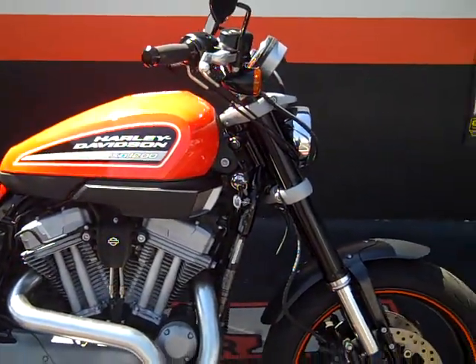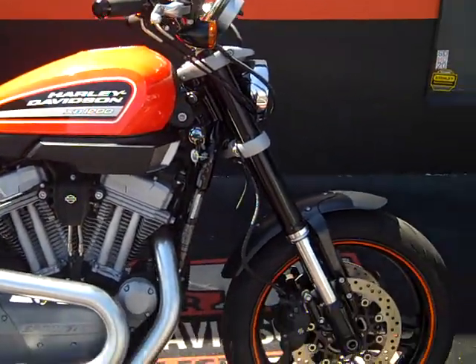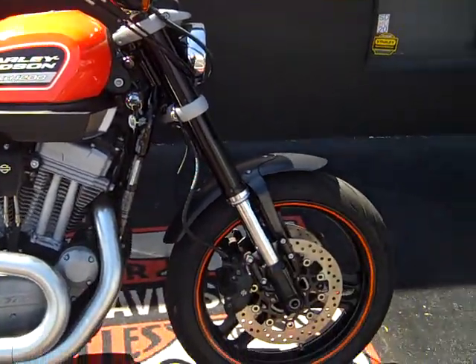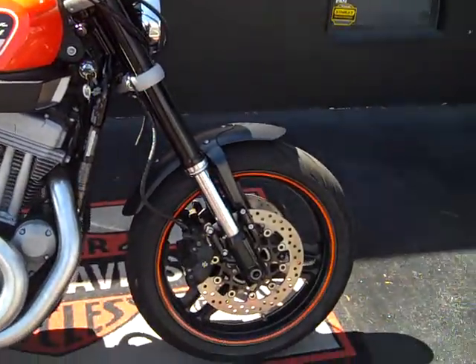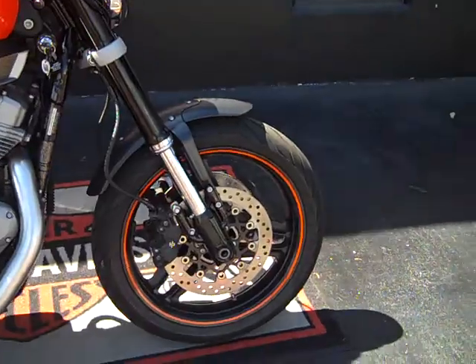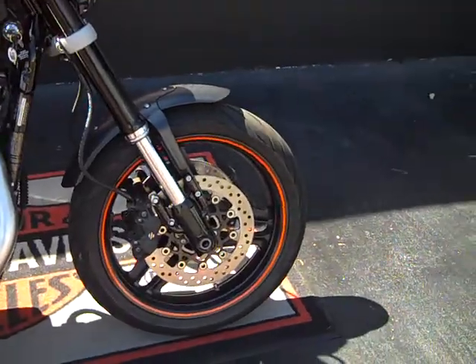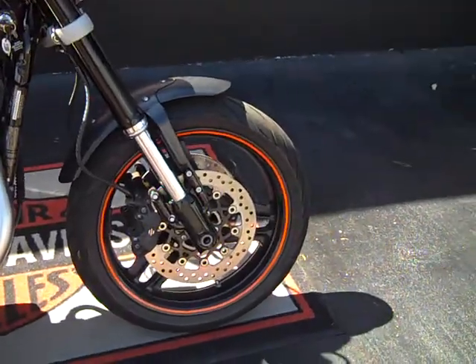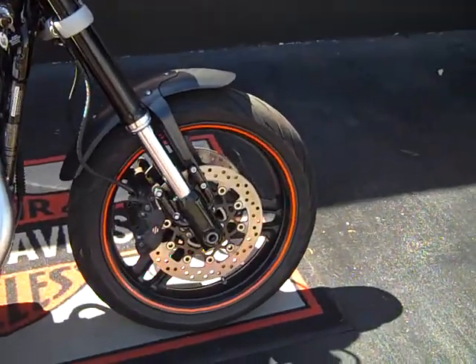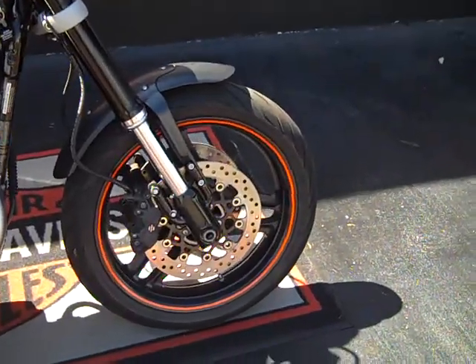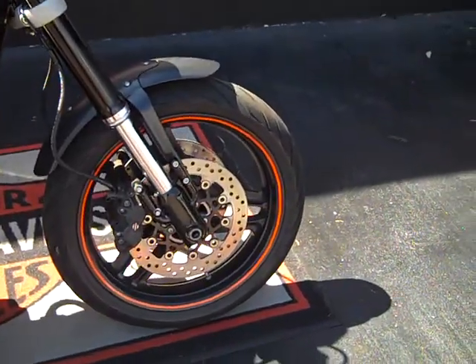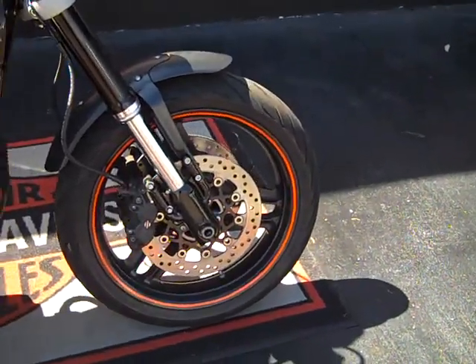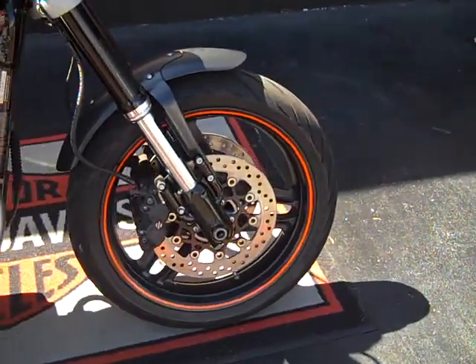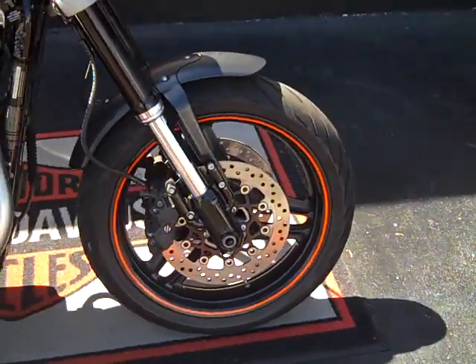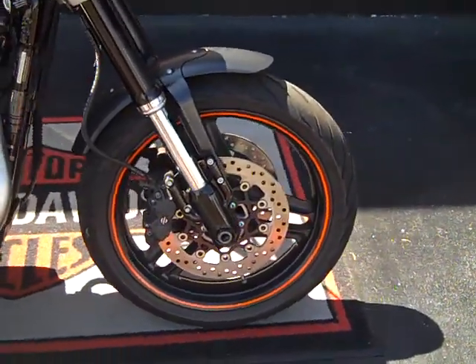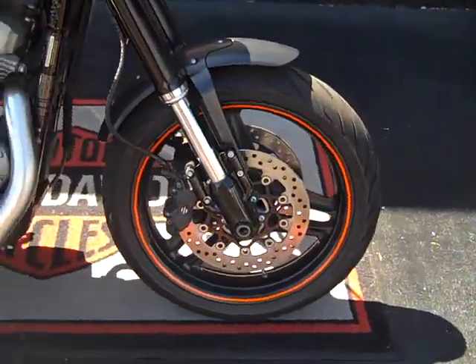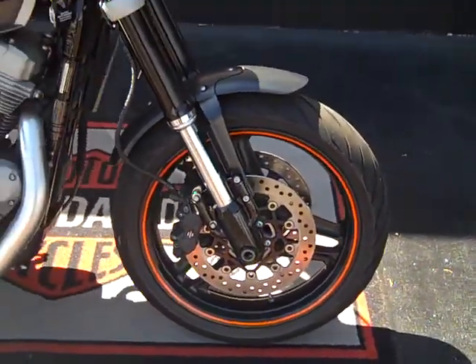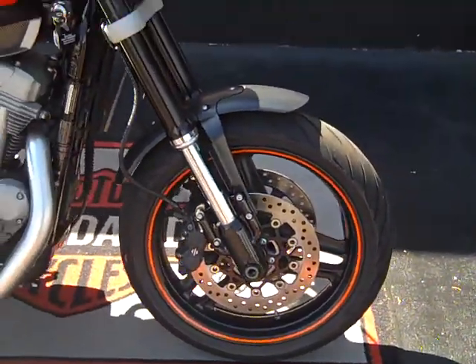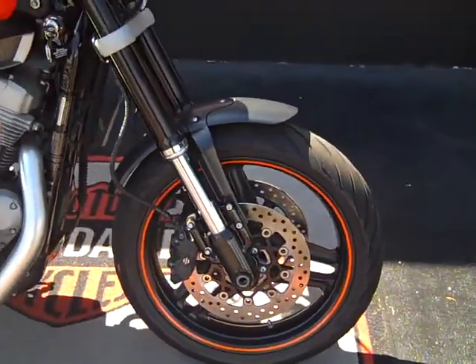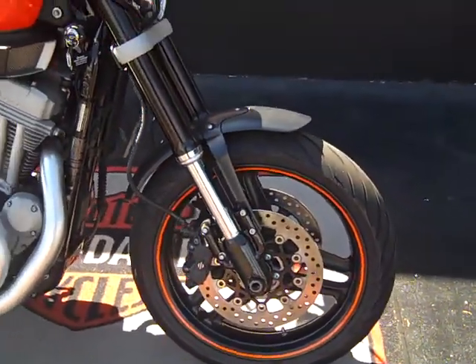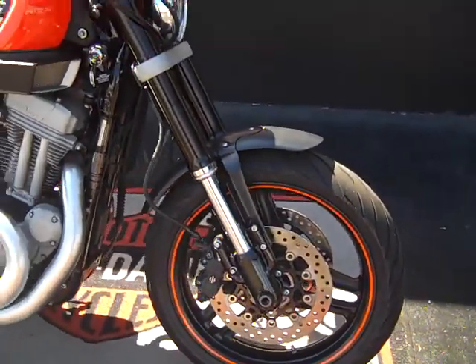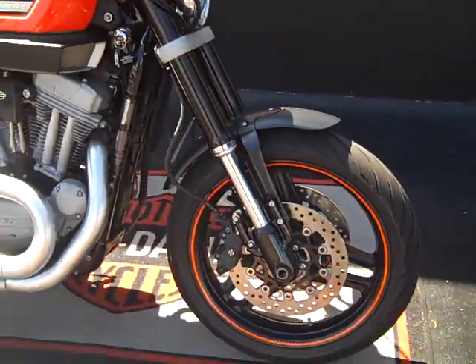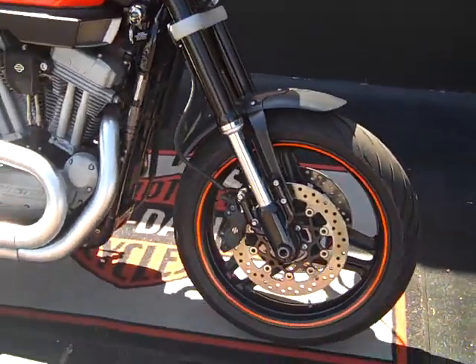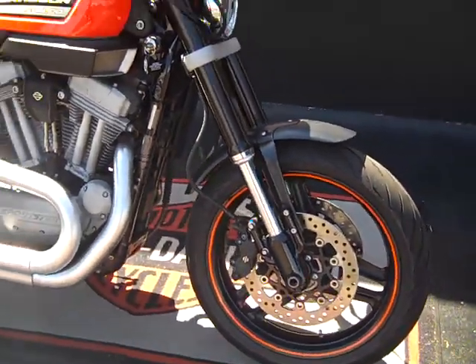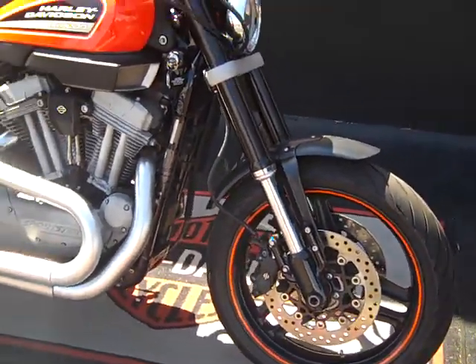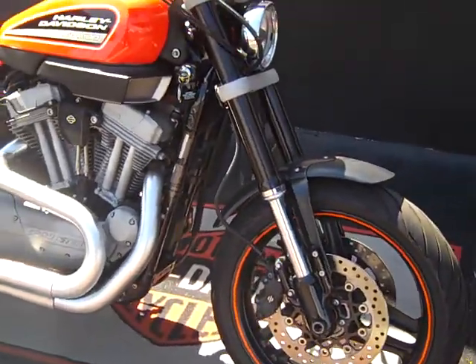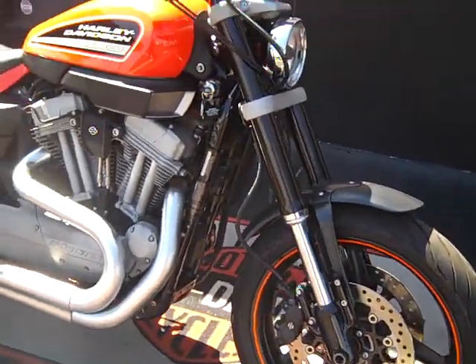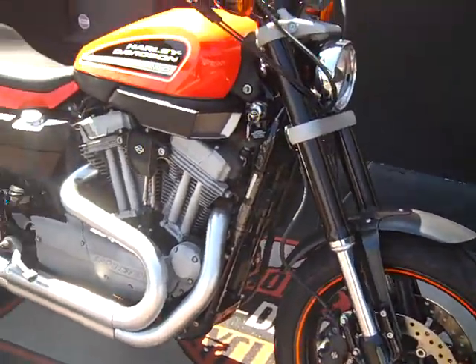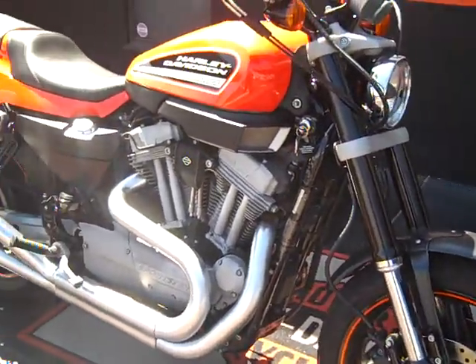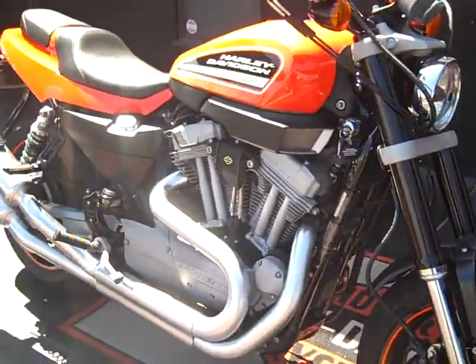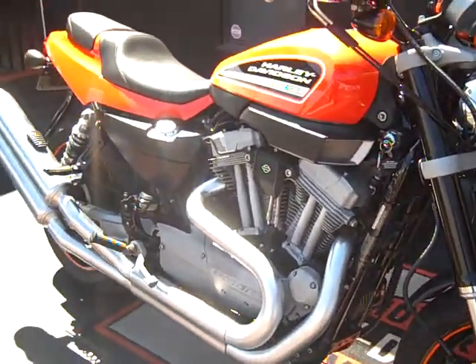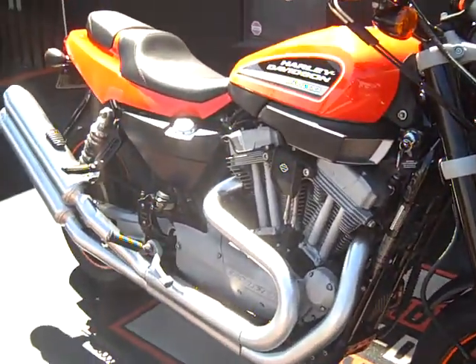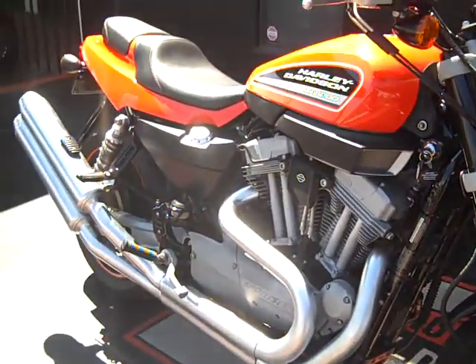Handles great, brakes are amazing. Inverted front end, hugs the road — super cool bike.